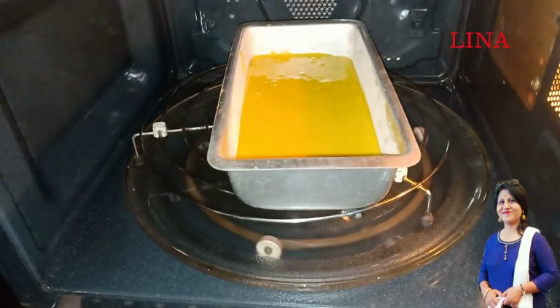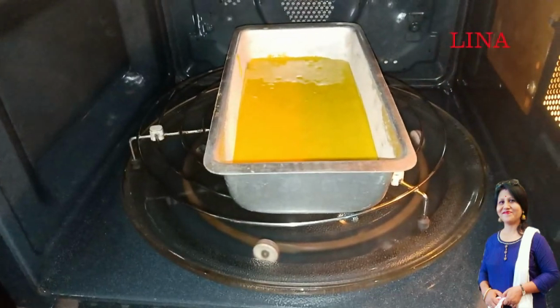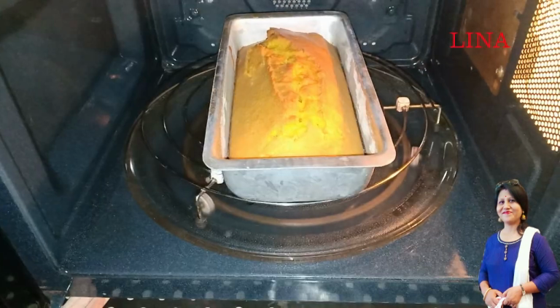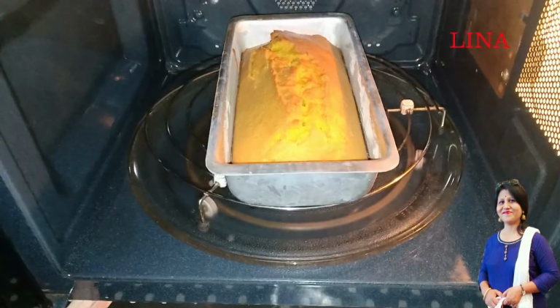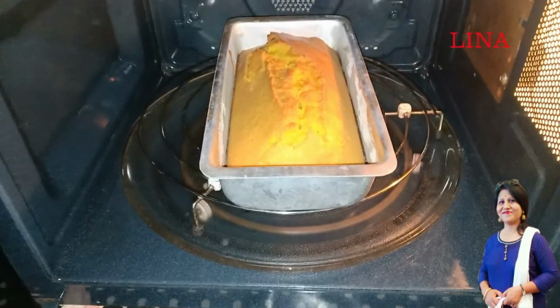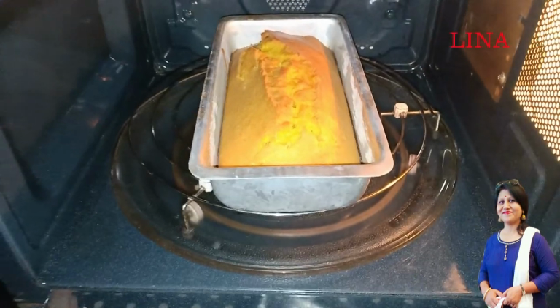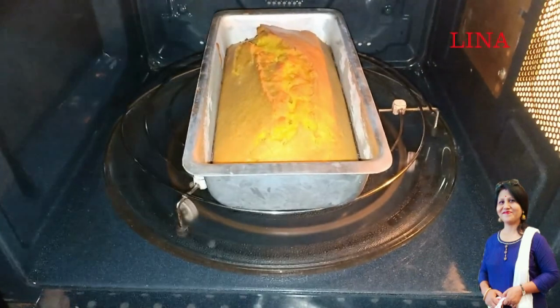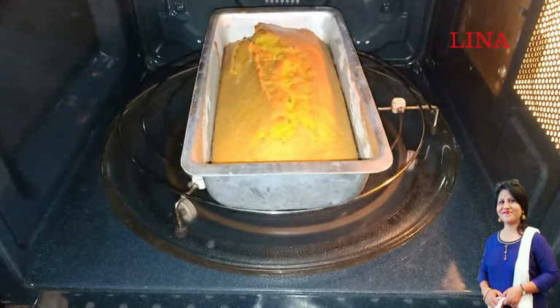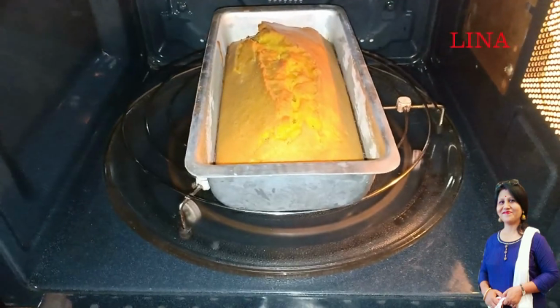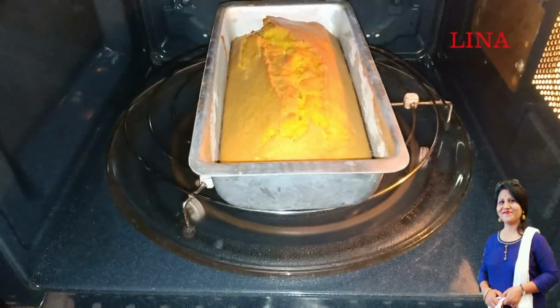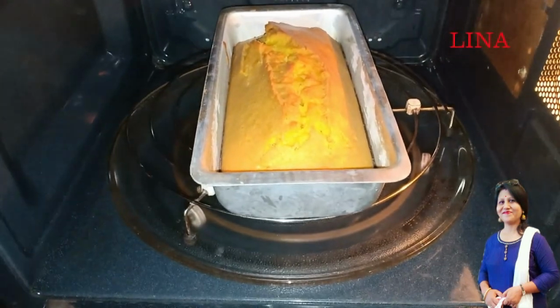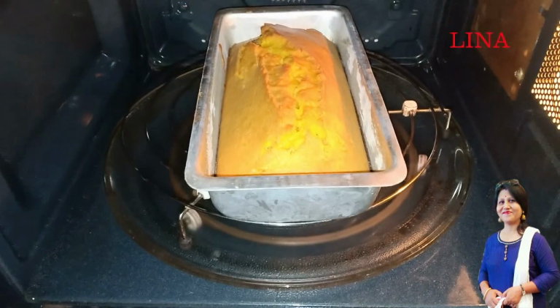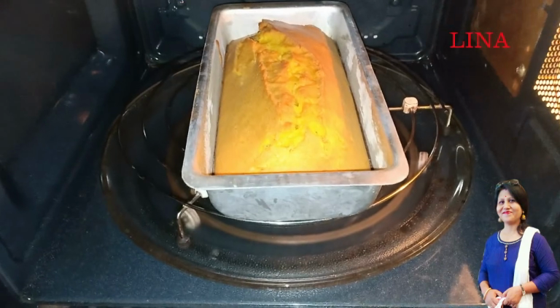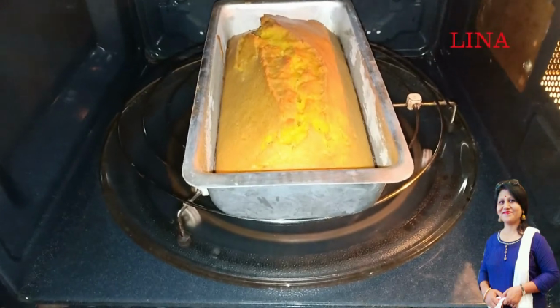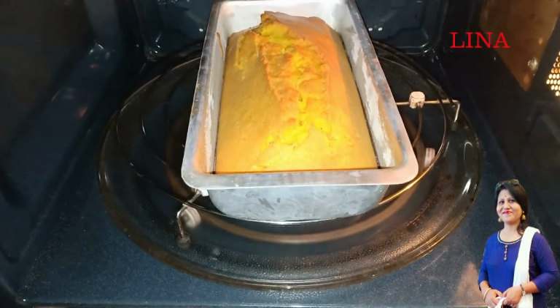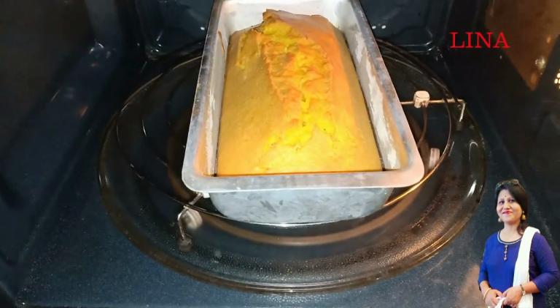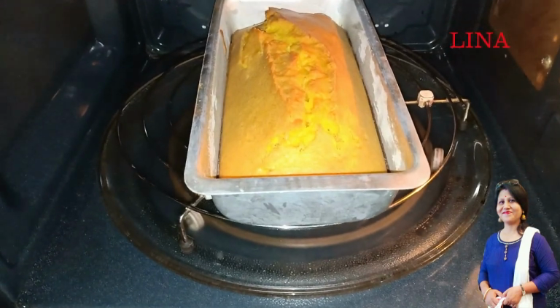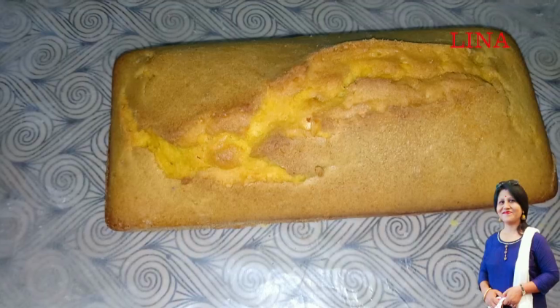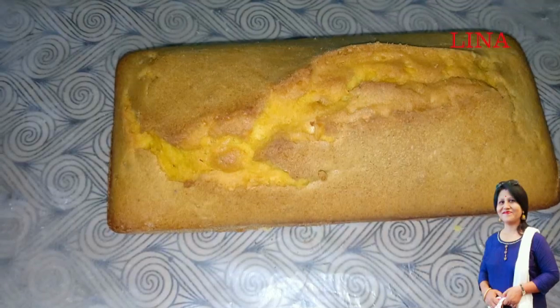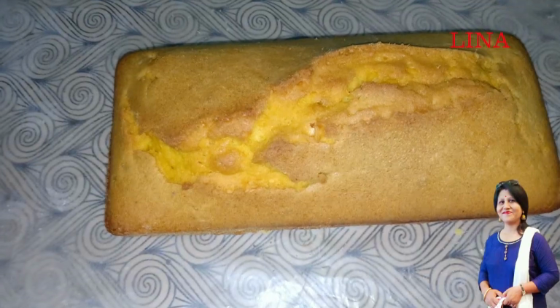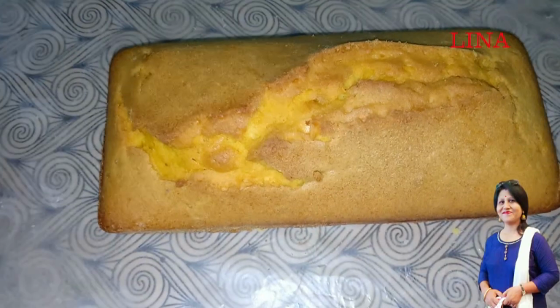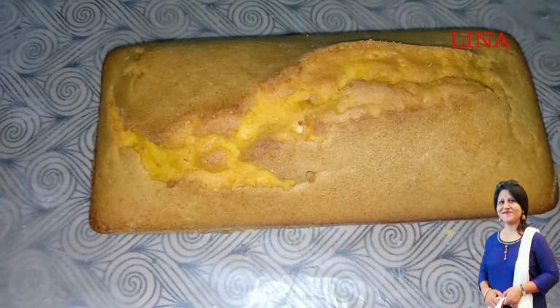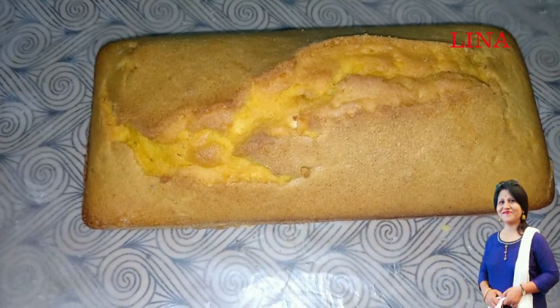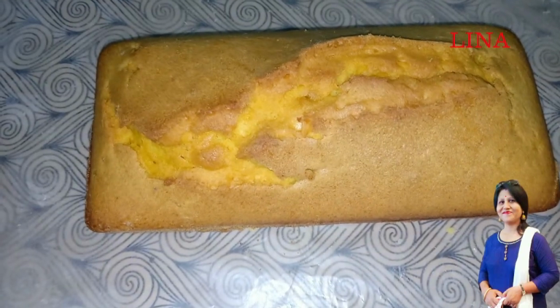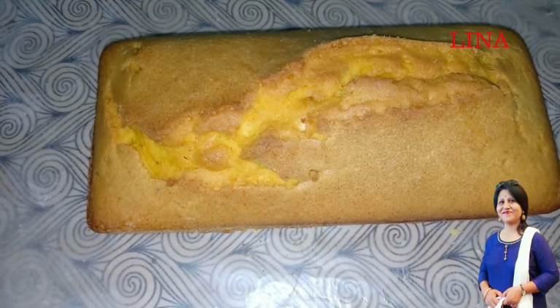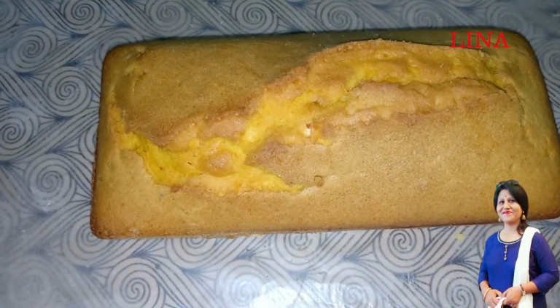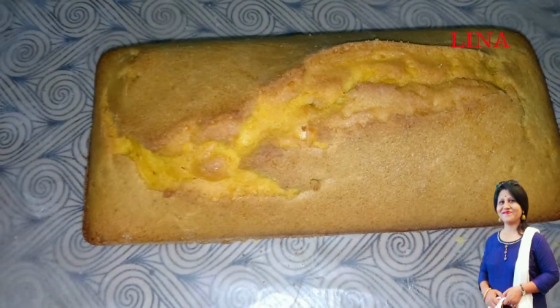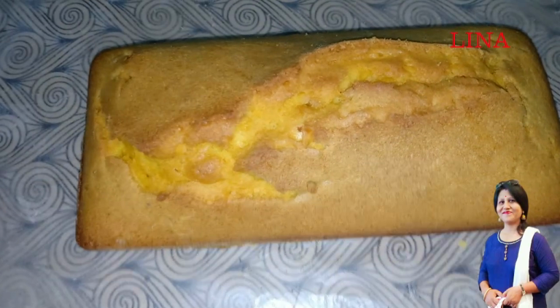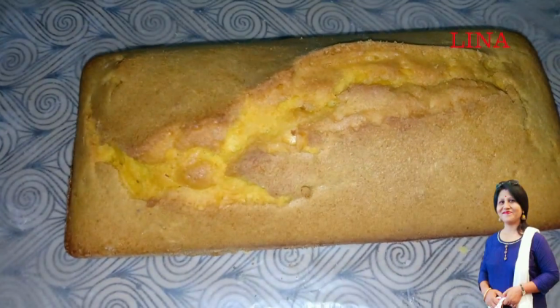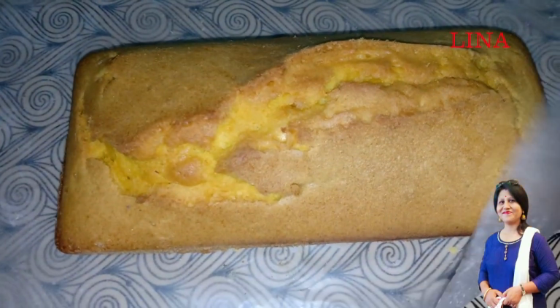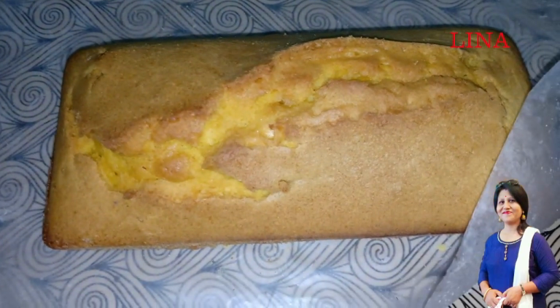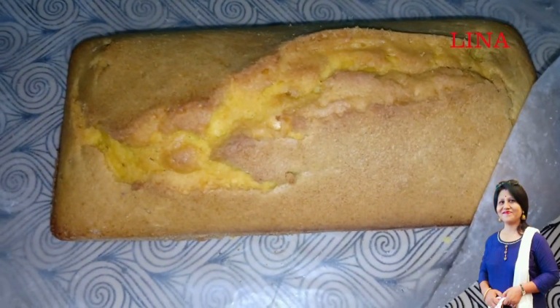The cake is ready. I will dry the cake and cut the cake.